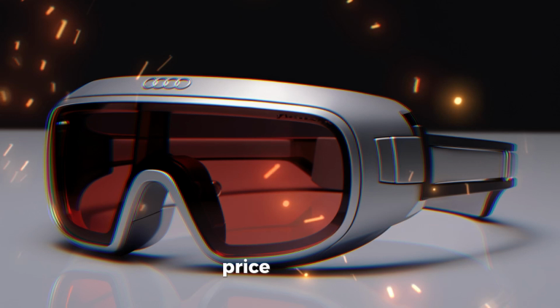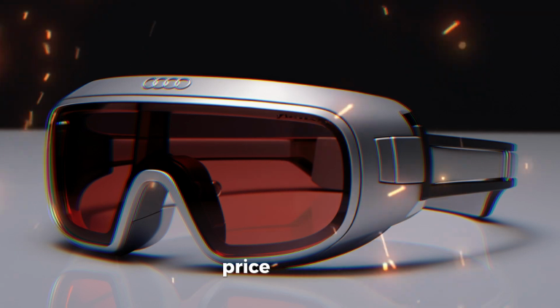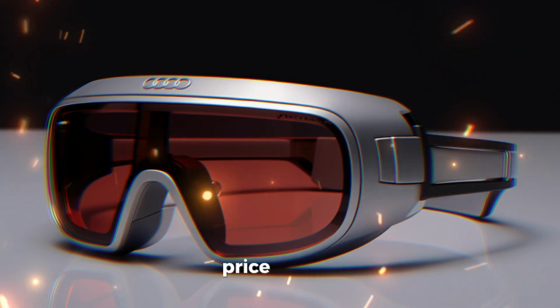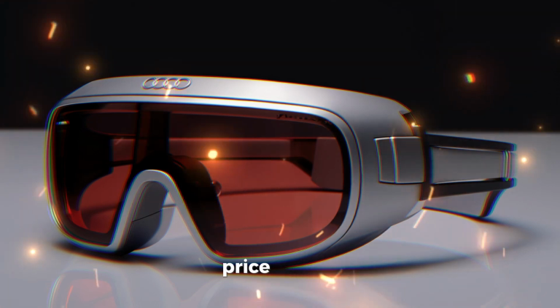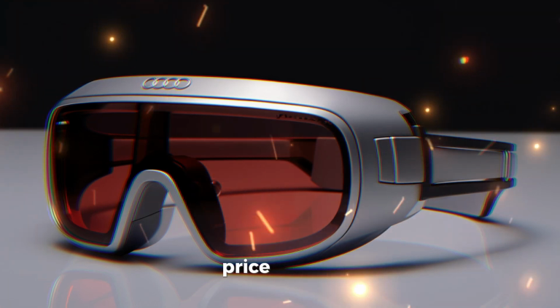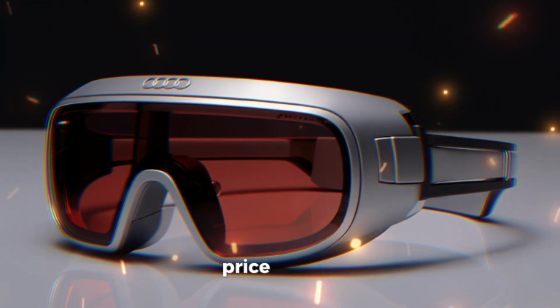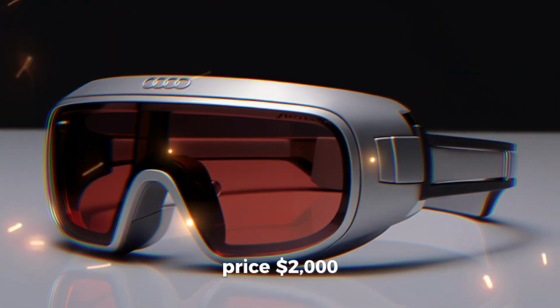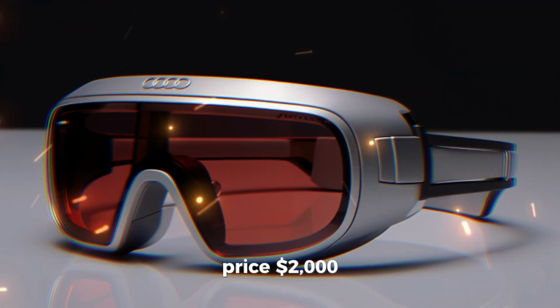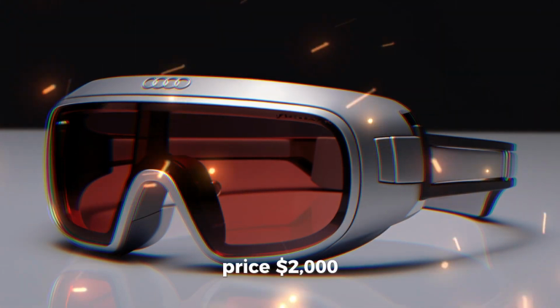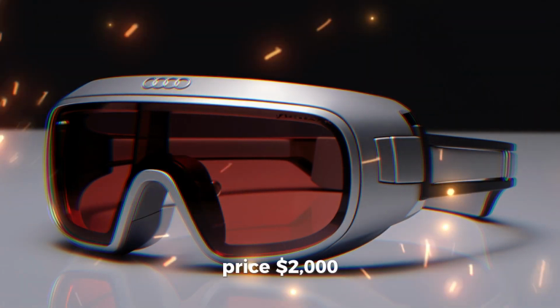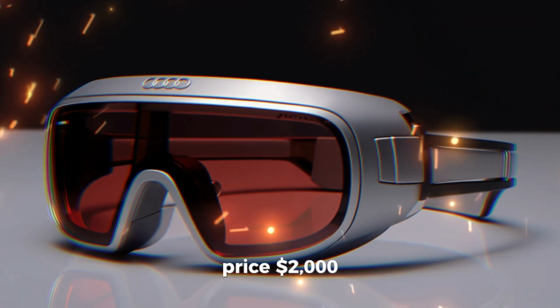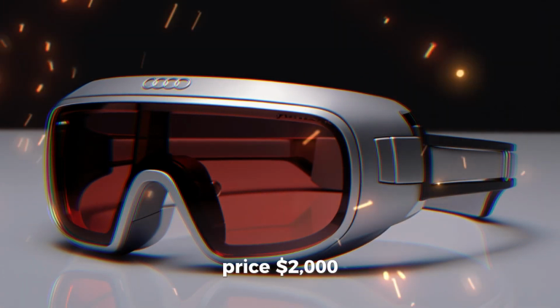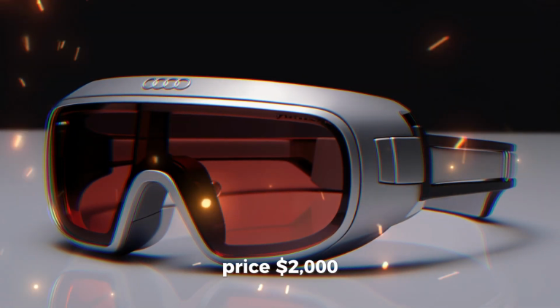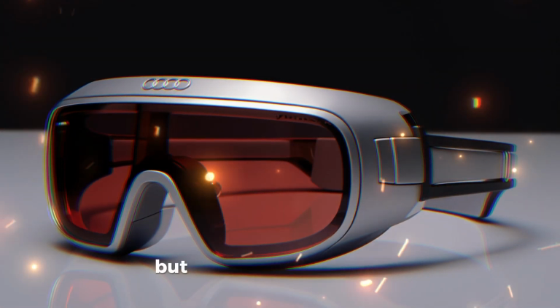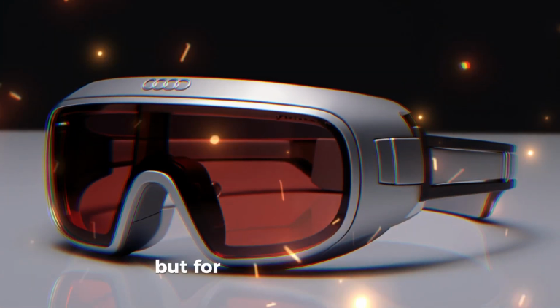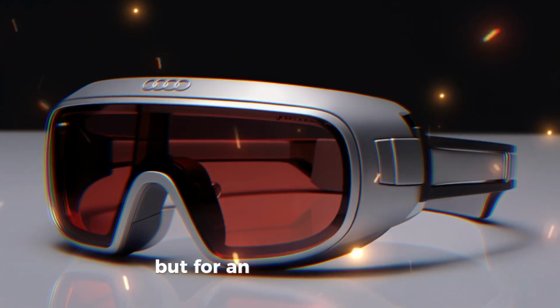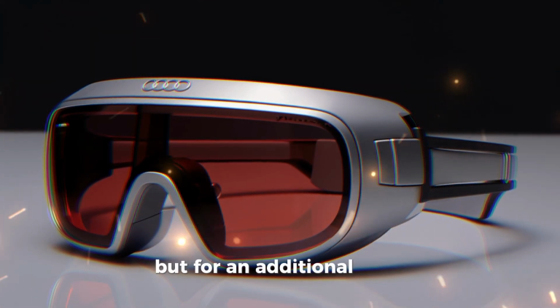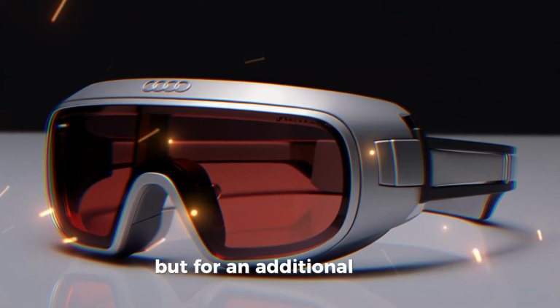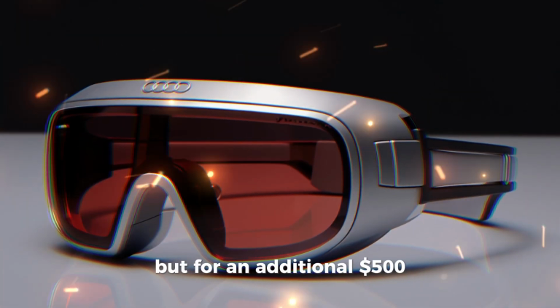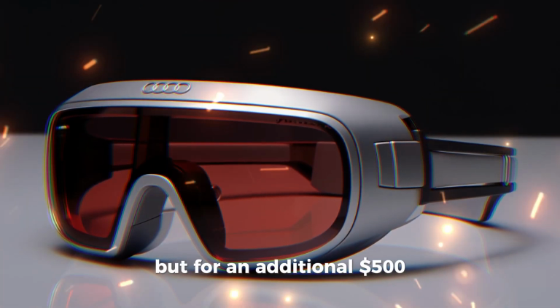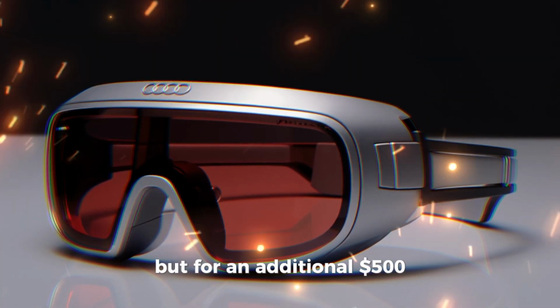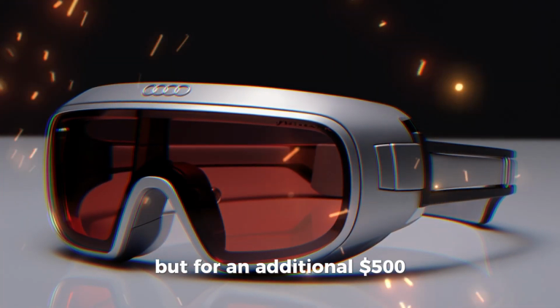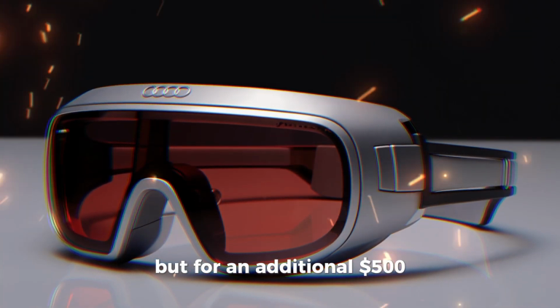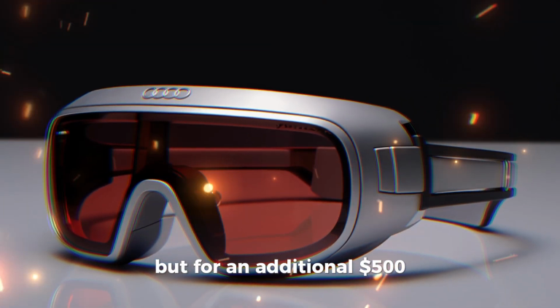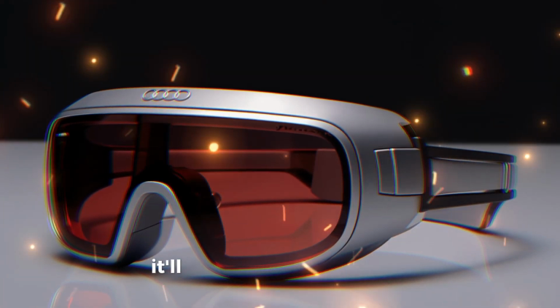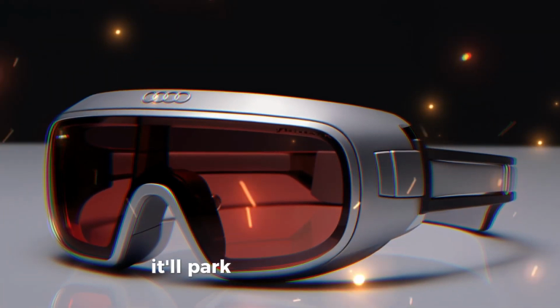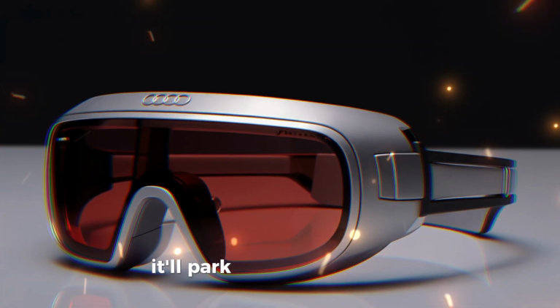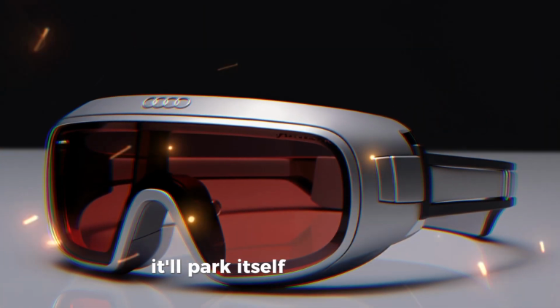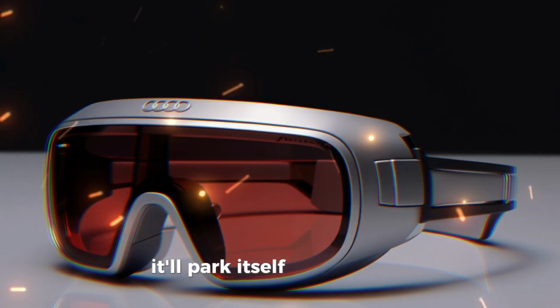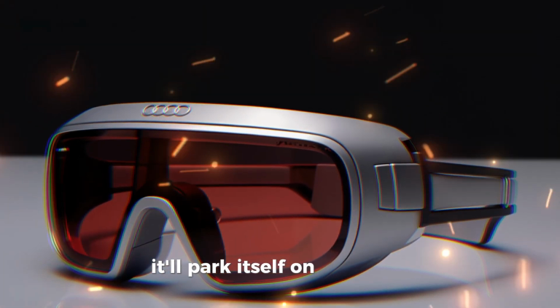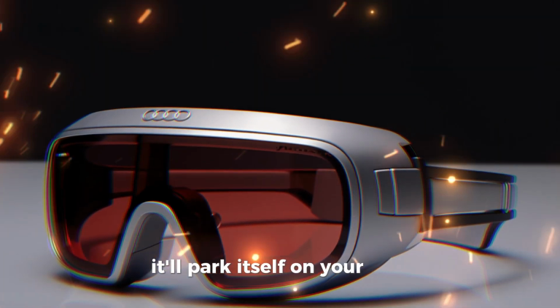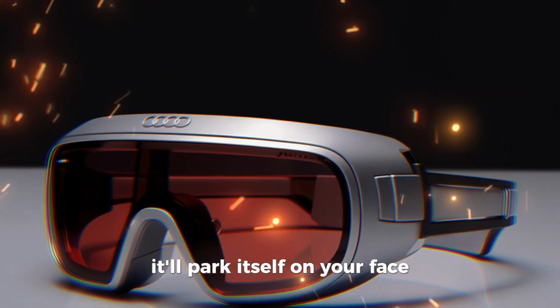Price: $2,000, but for an additional $500, it'll park itself on your face.